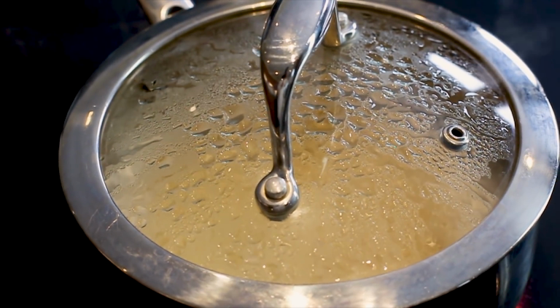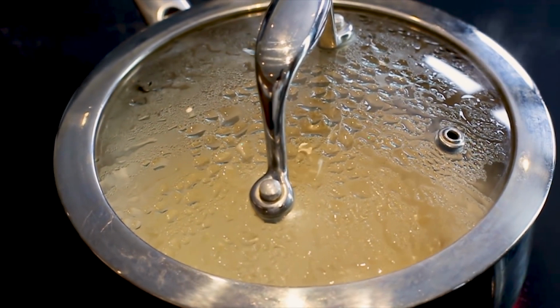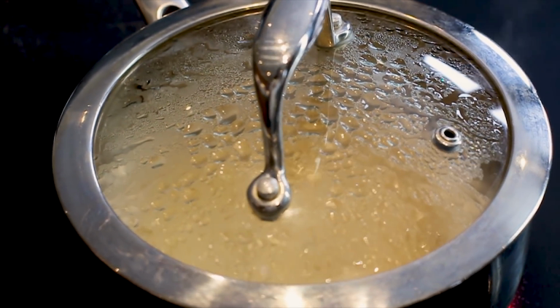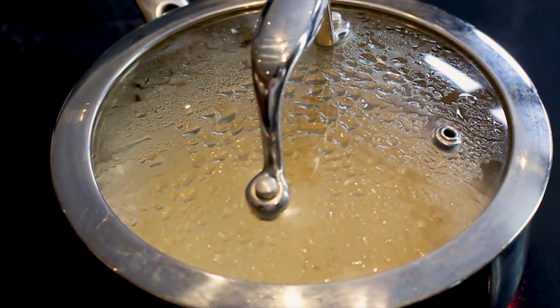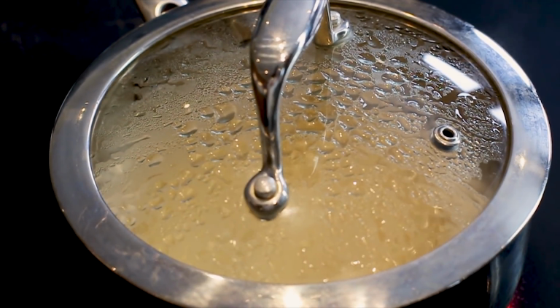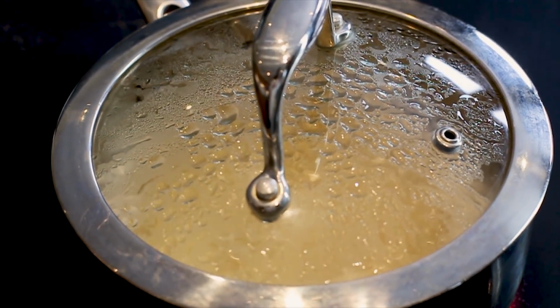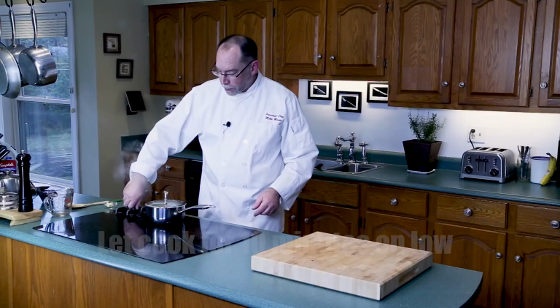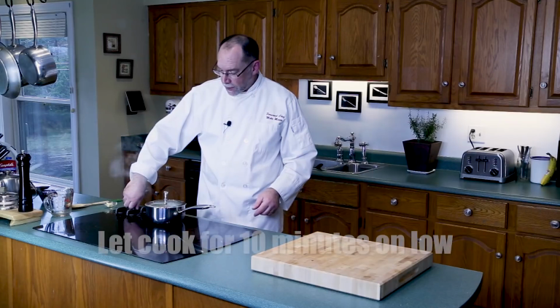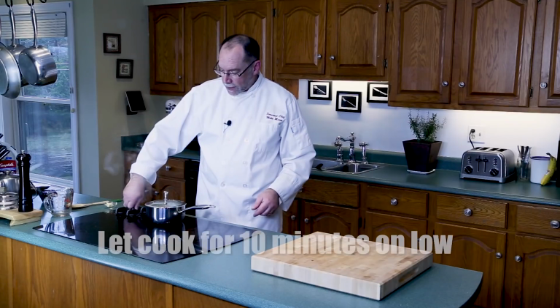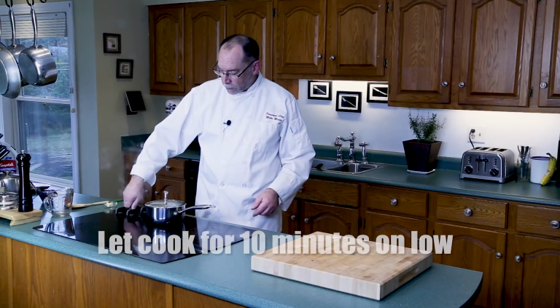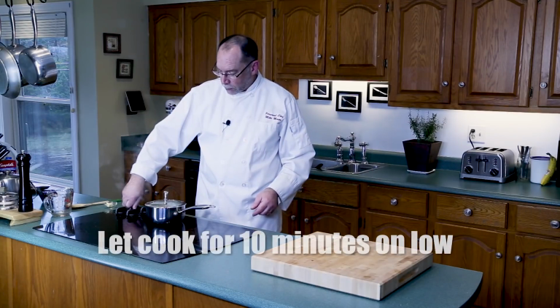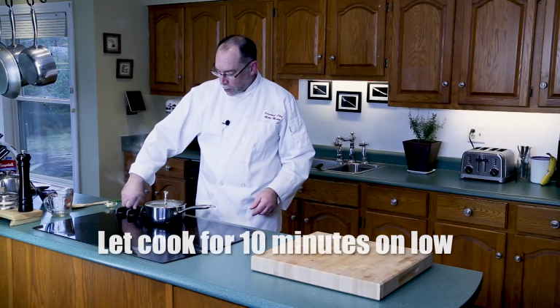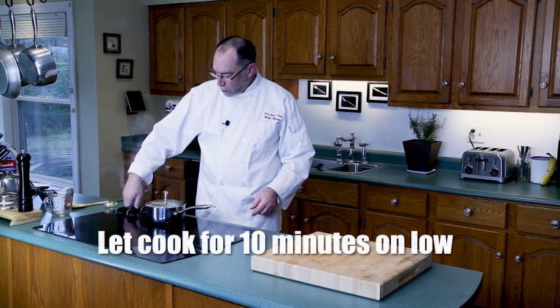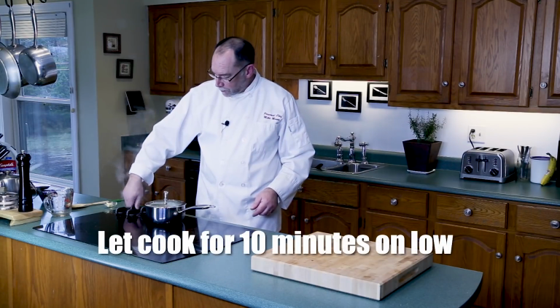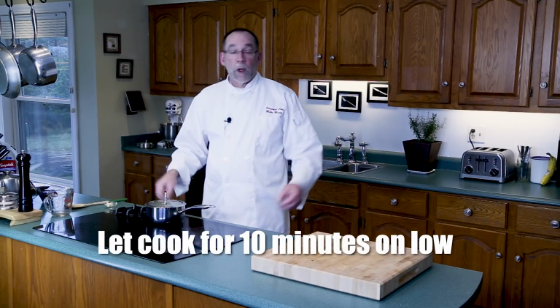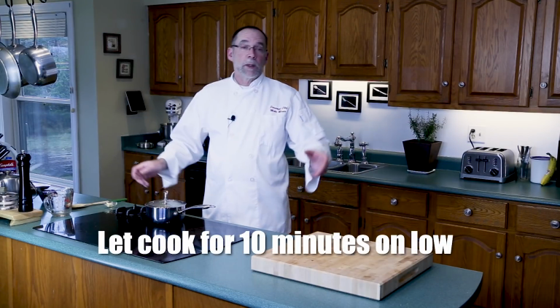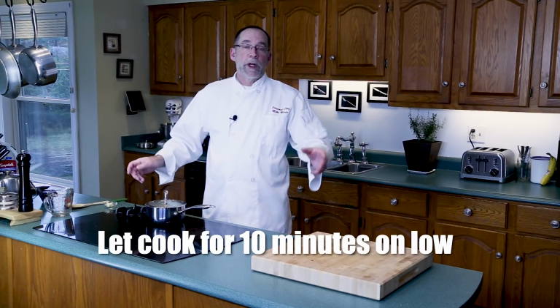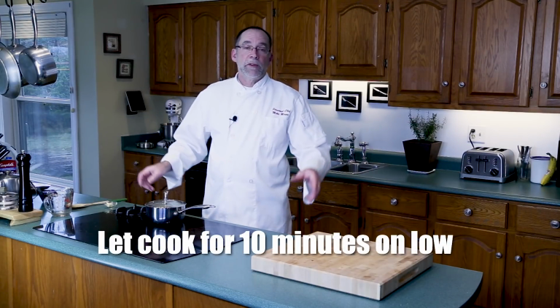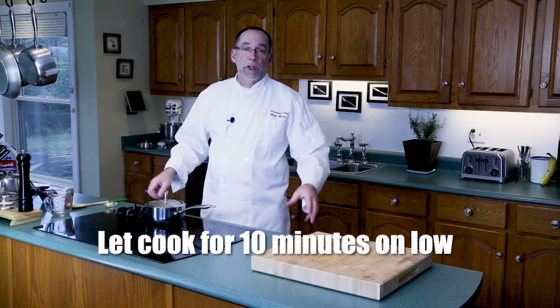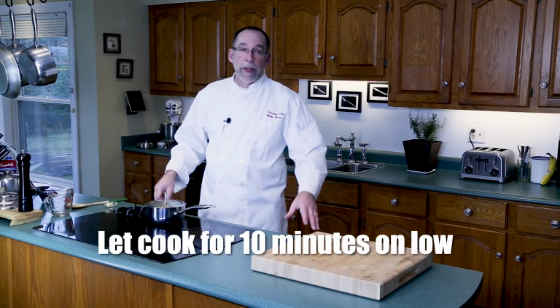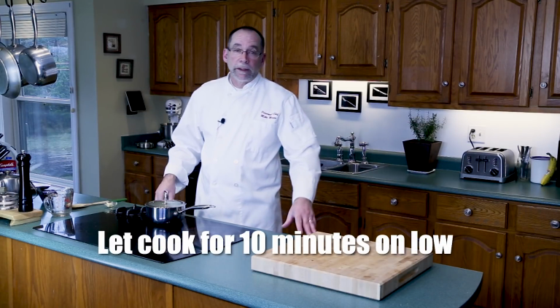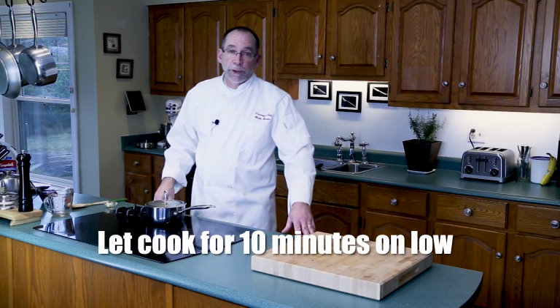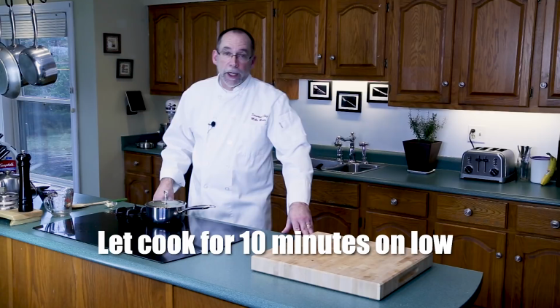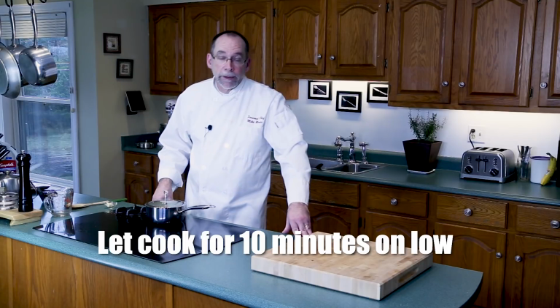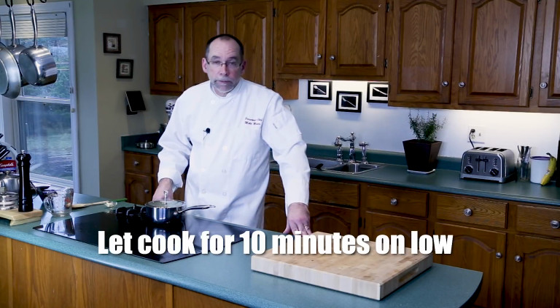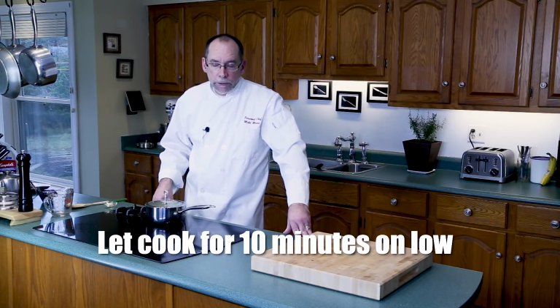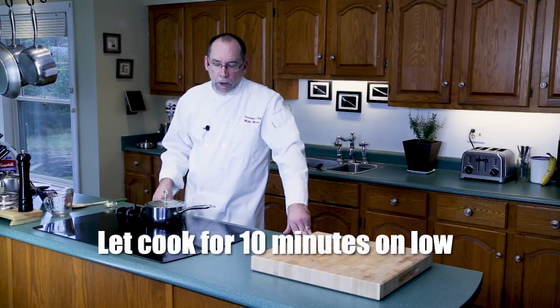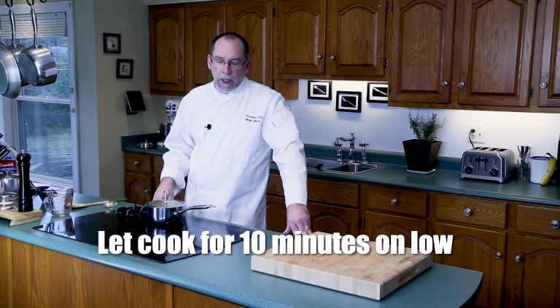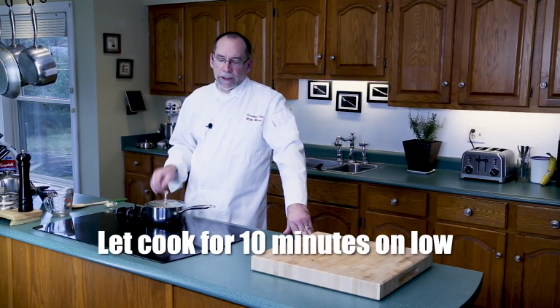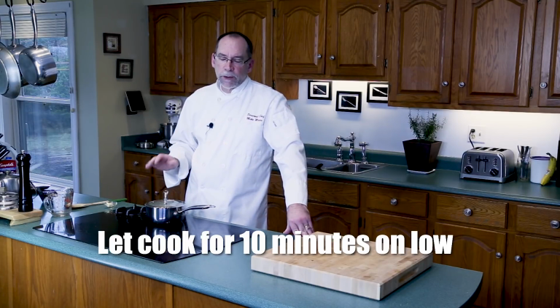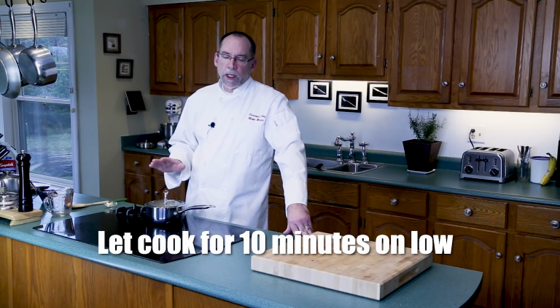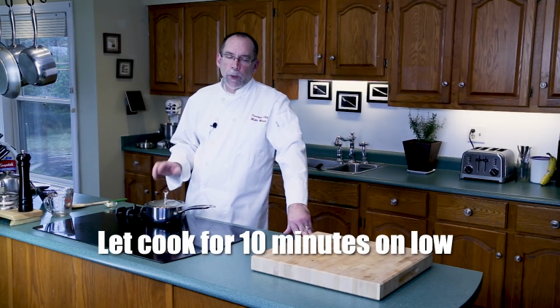Our rice has started to boil — turn that down to low.